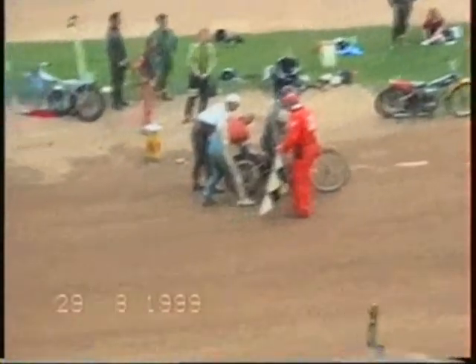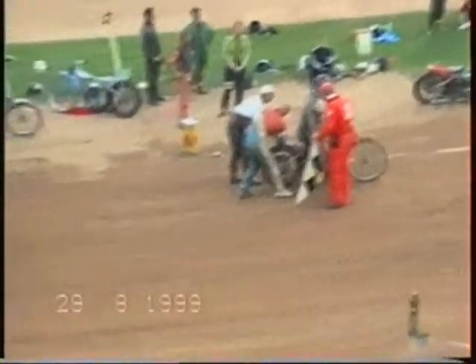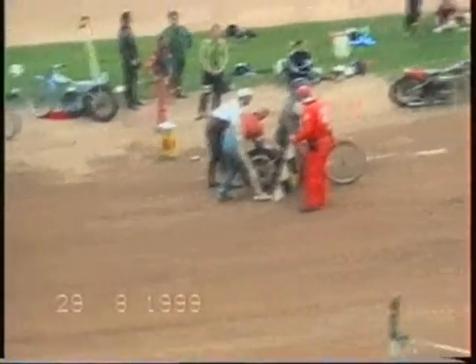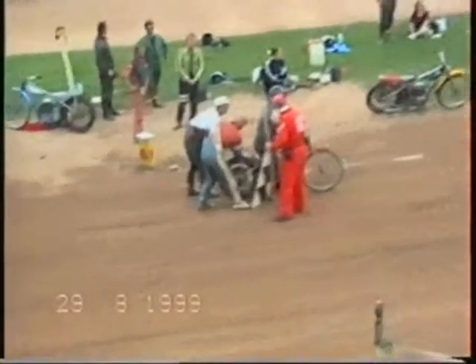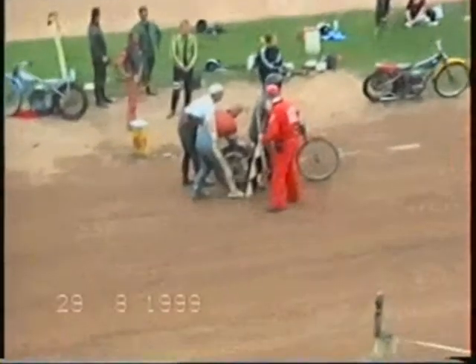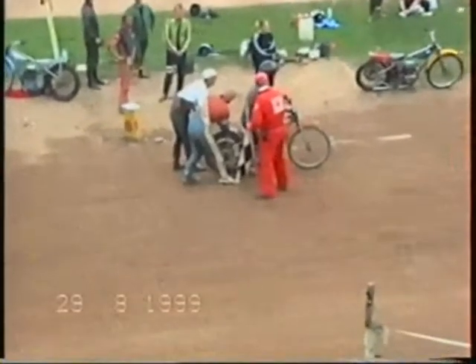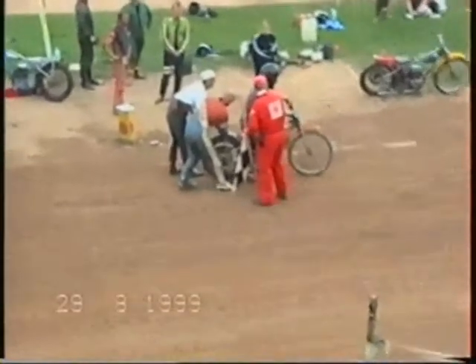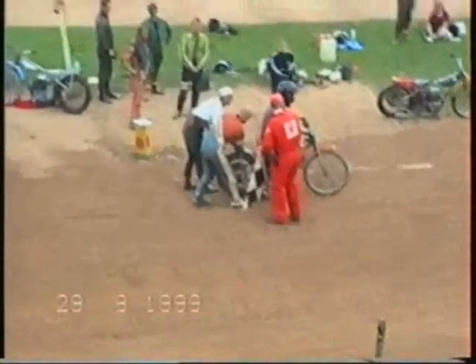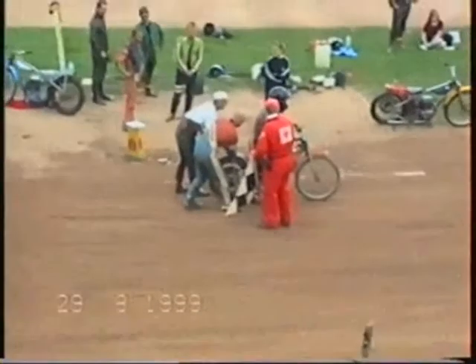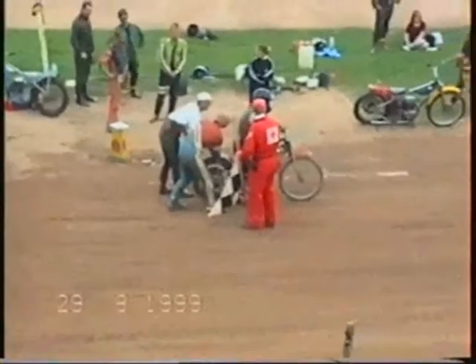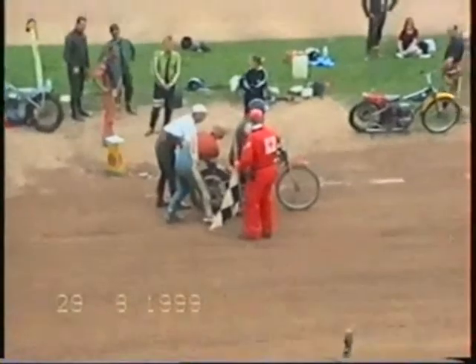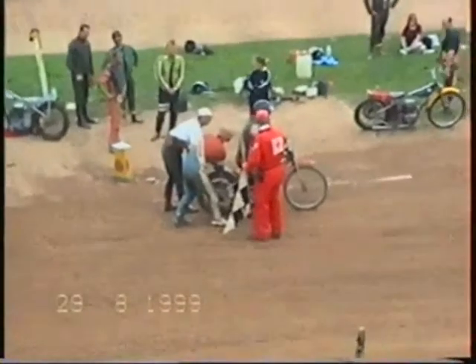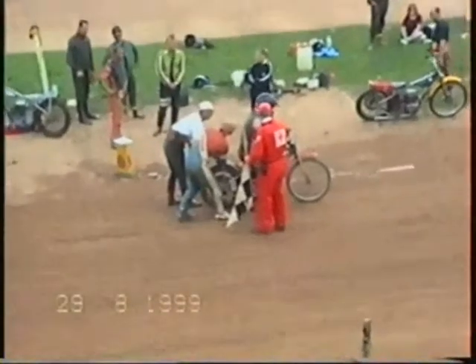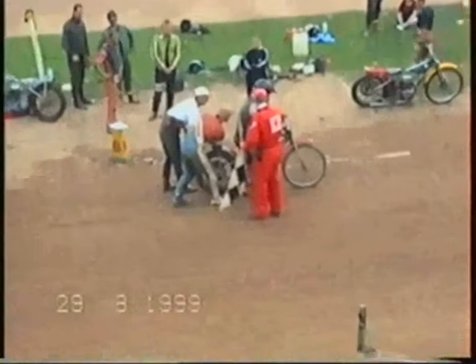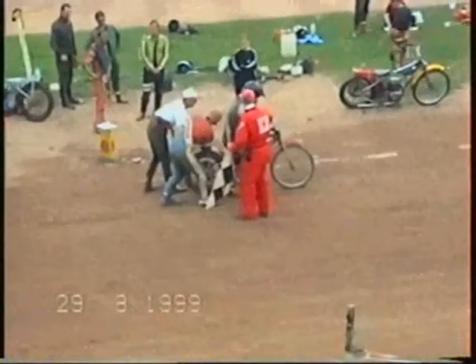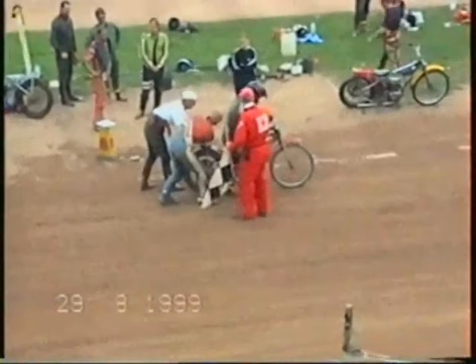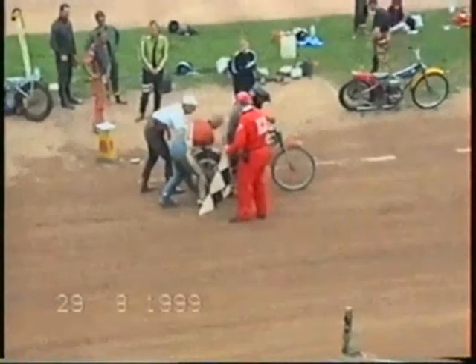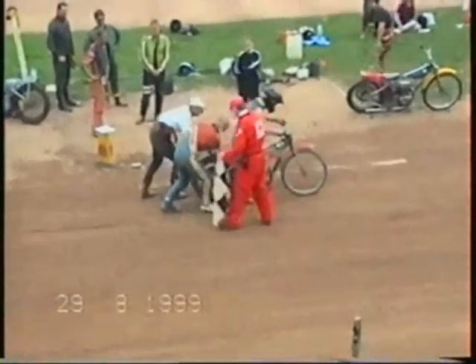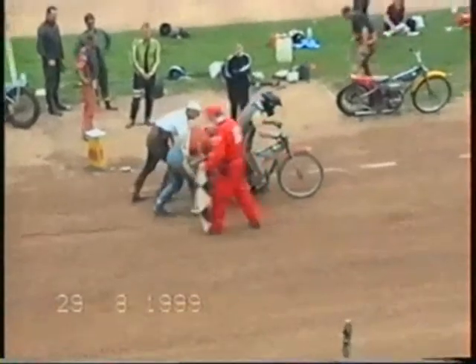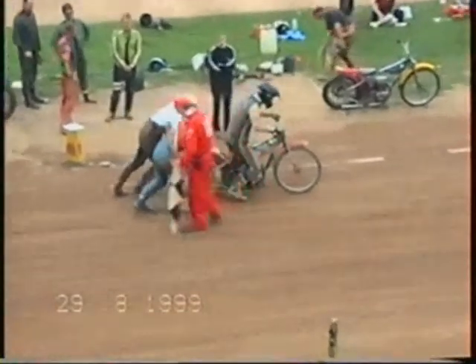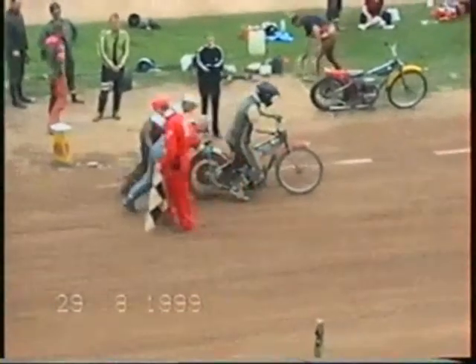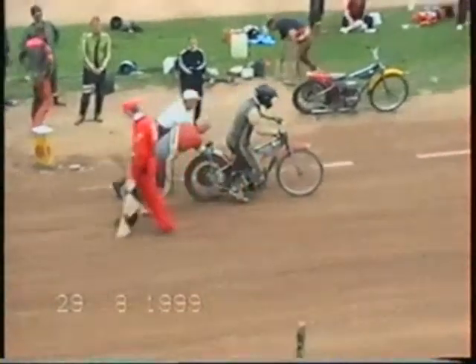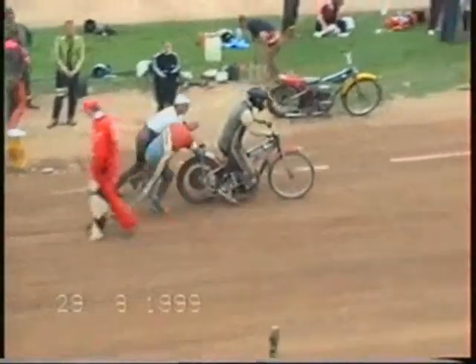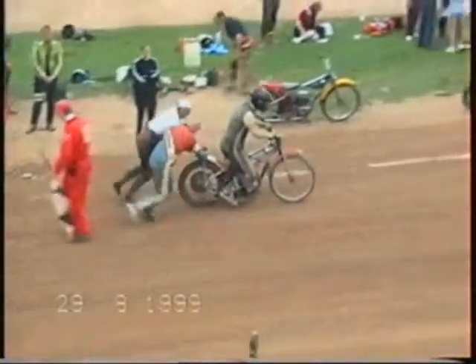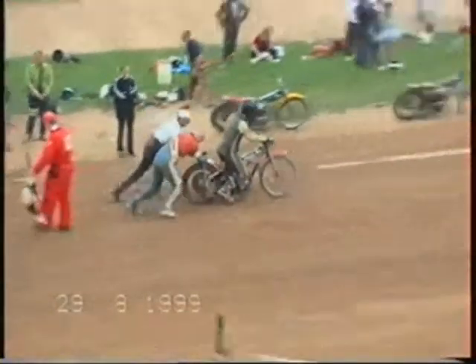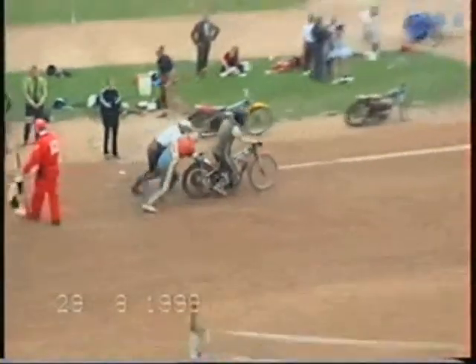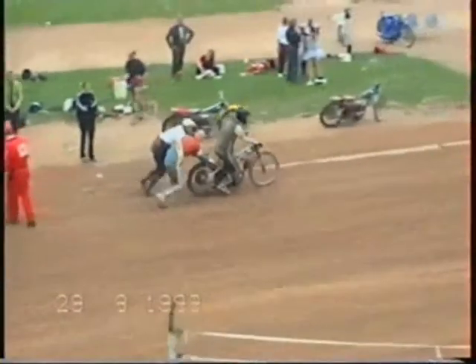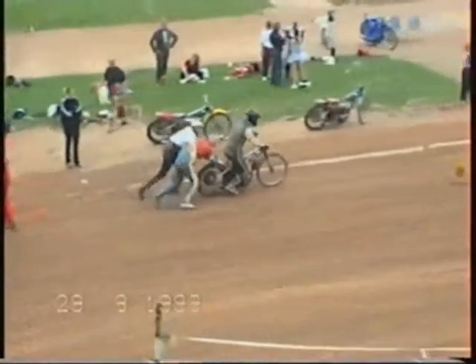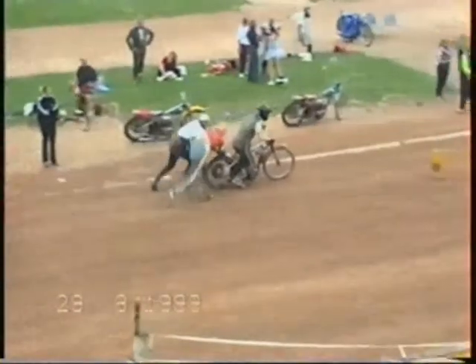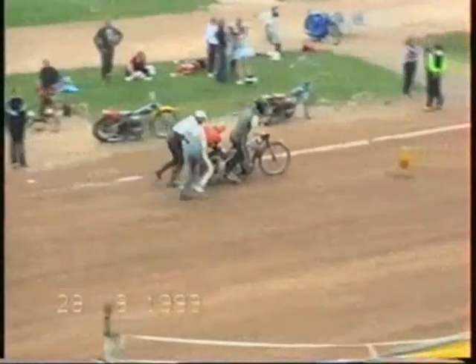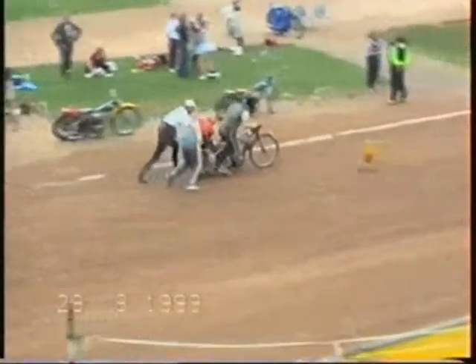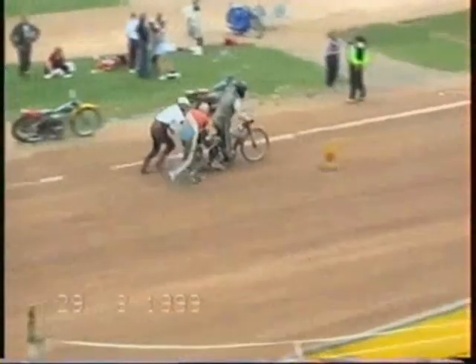Ian is sort of a motocross rider, enduro — it's all bikes for him, but he's never done it on these bikes.